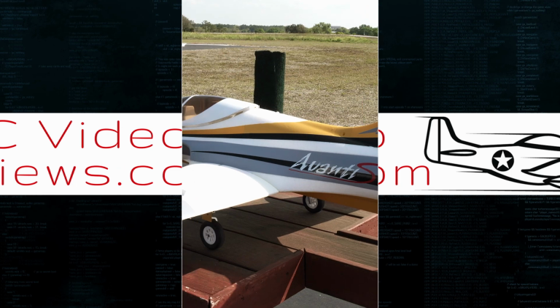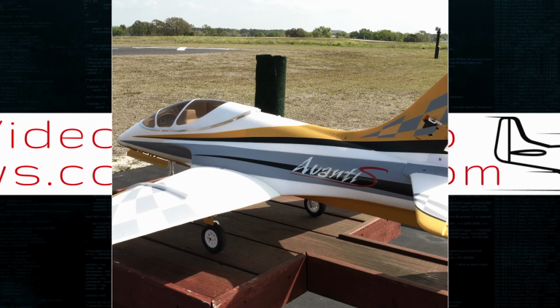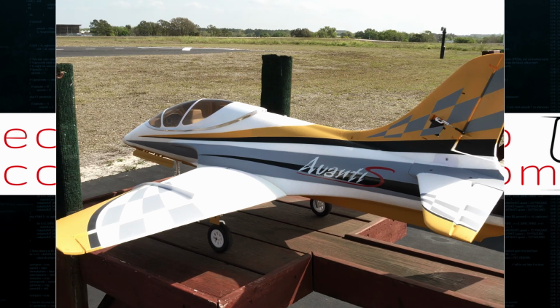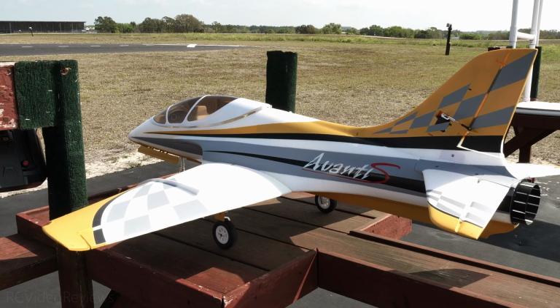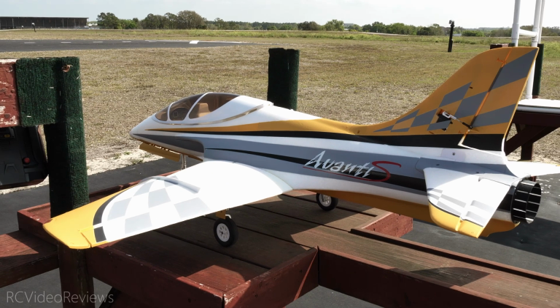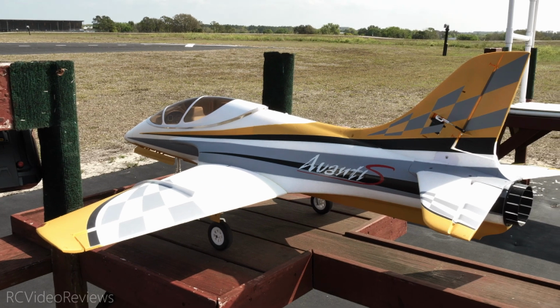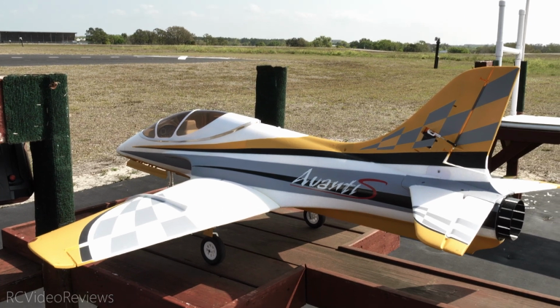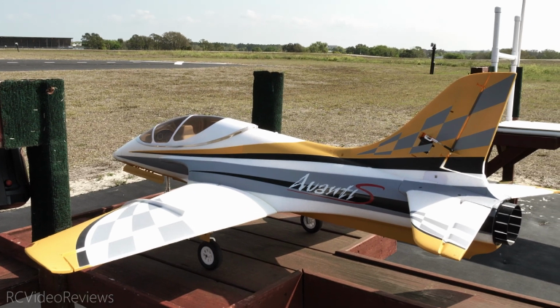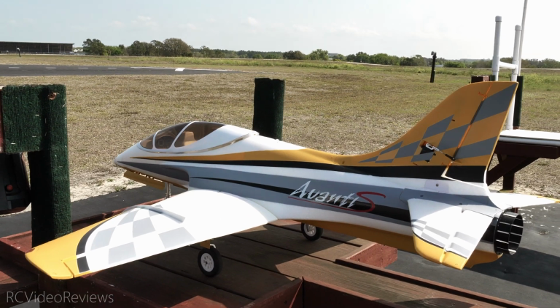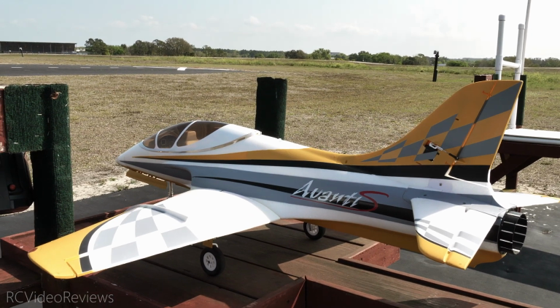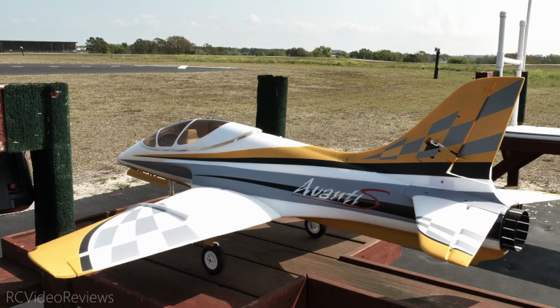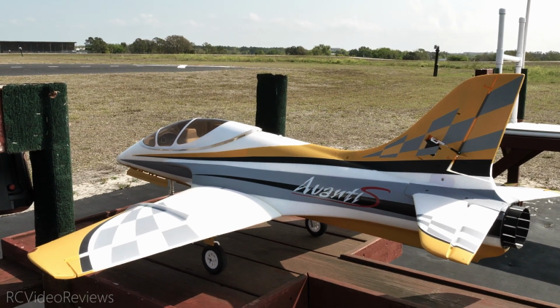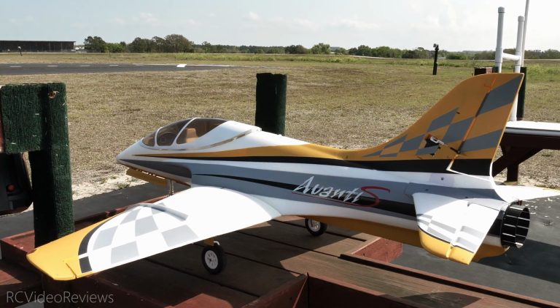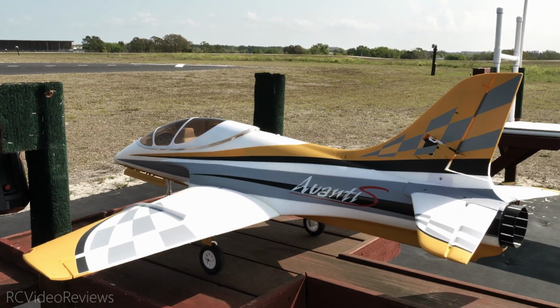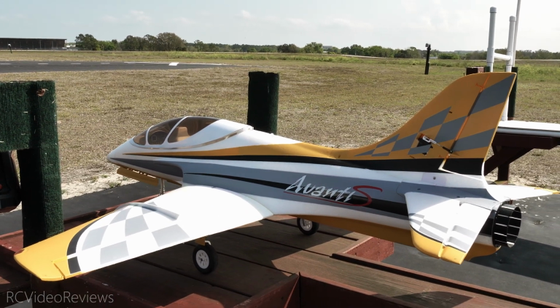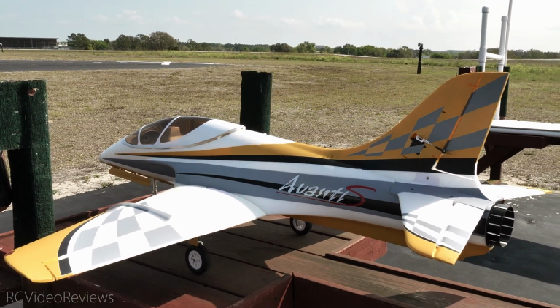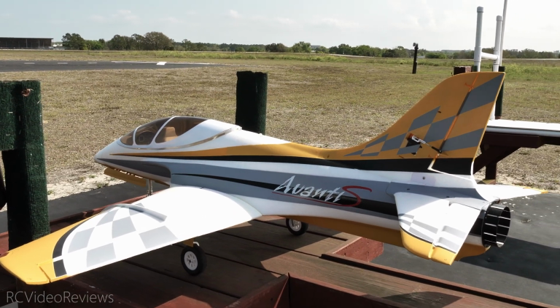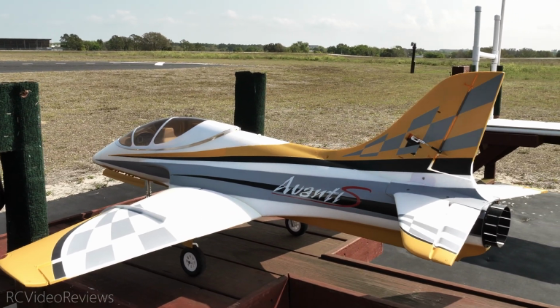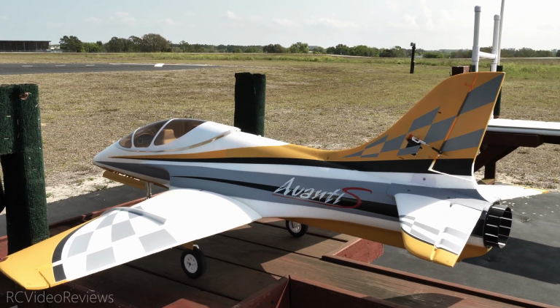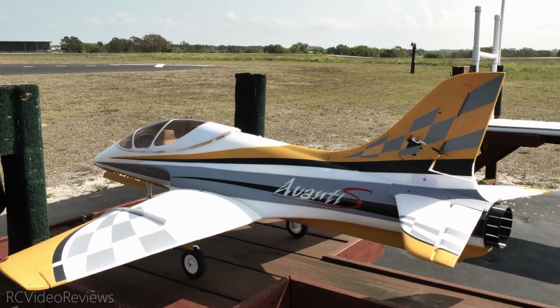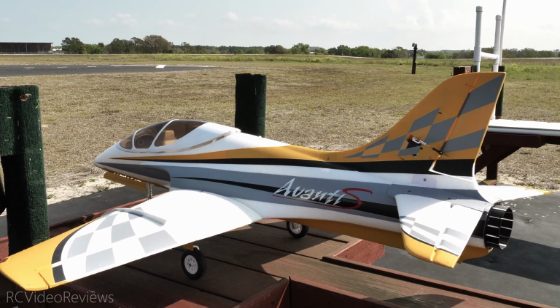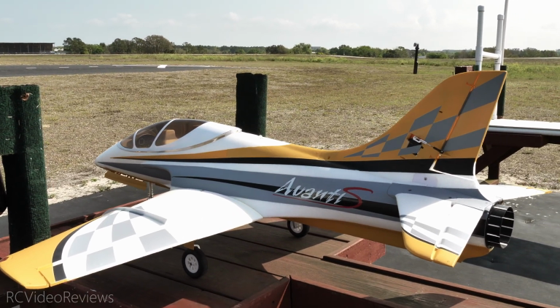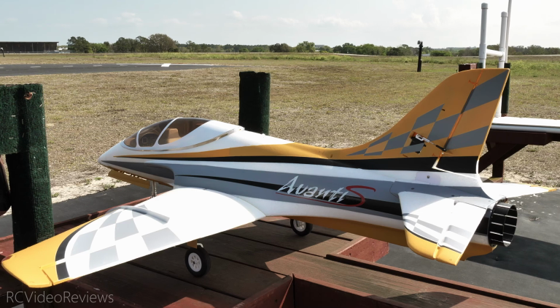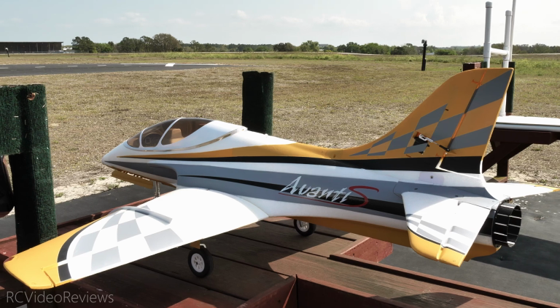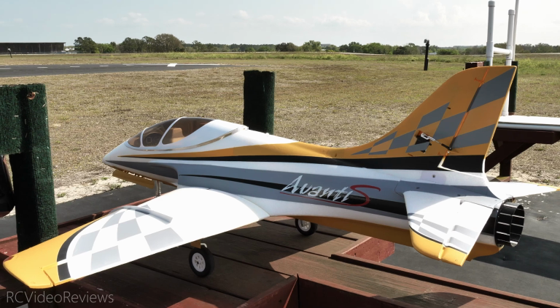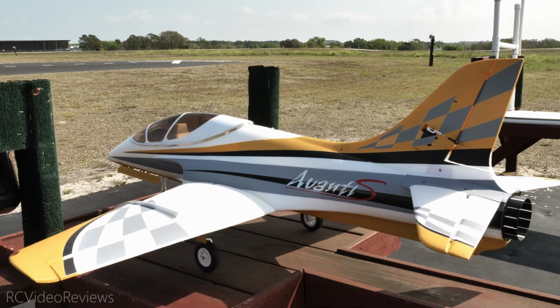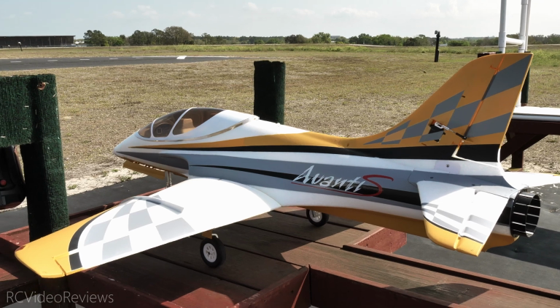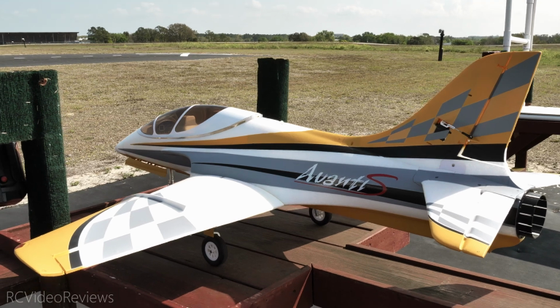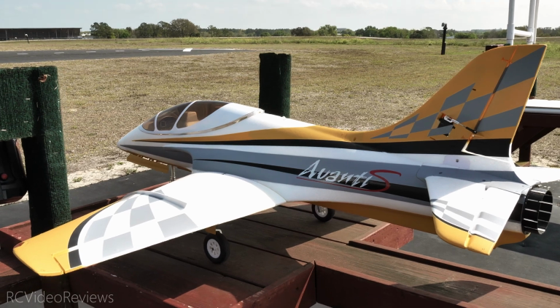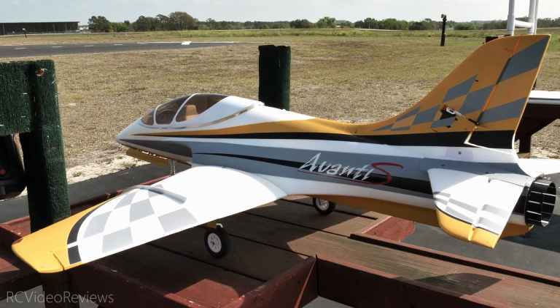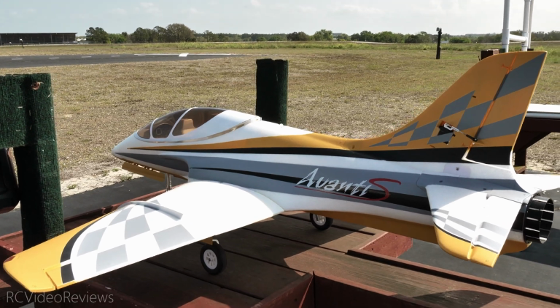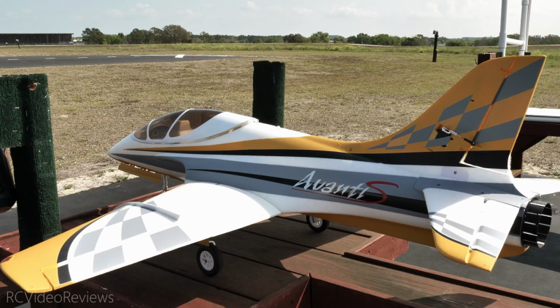Hello, welcome to RC Video Reviews. Today we've got the maiden of the Freewing Avanti S.